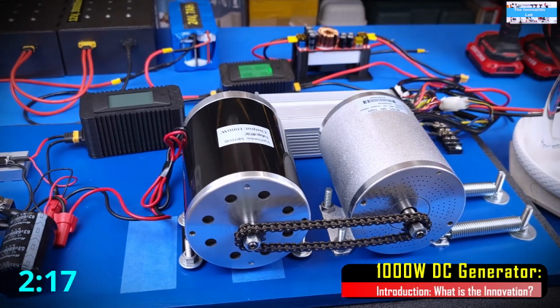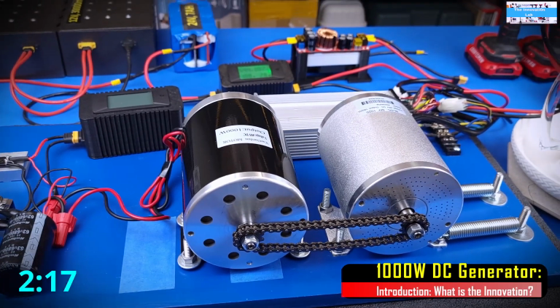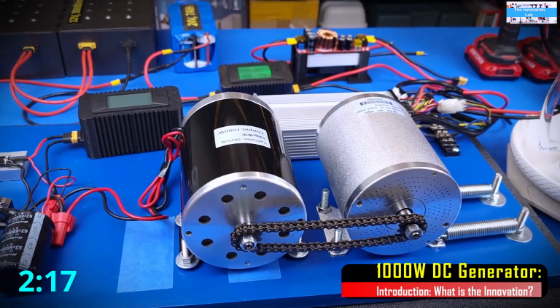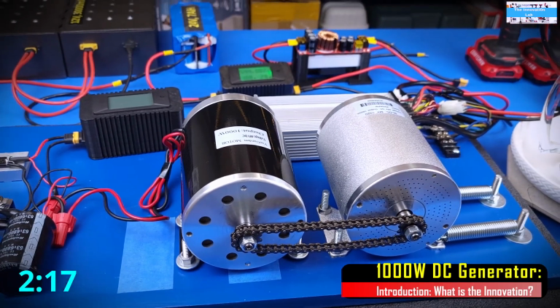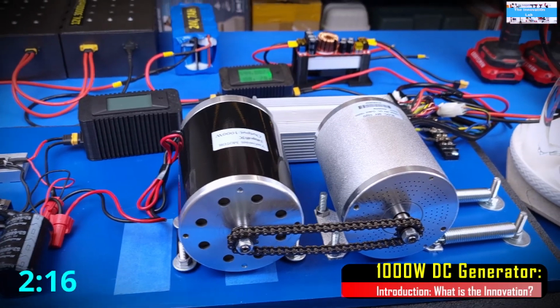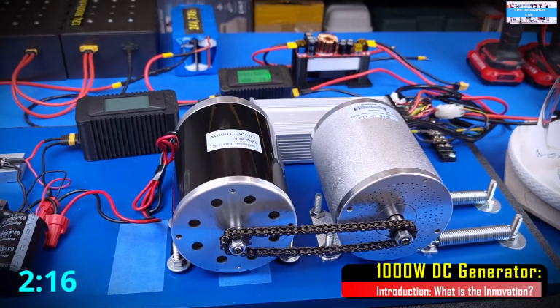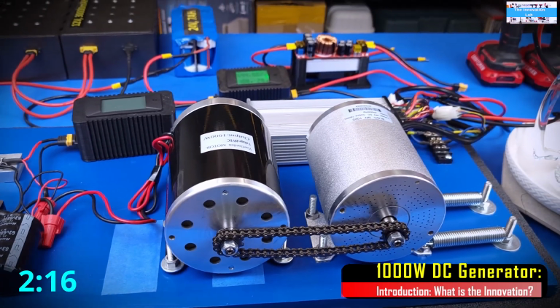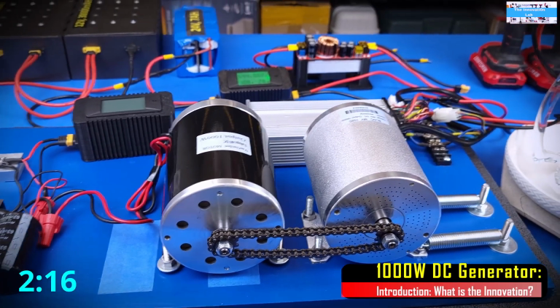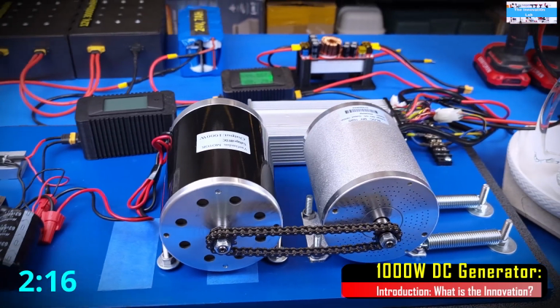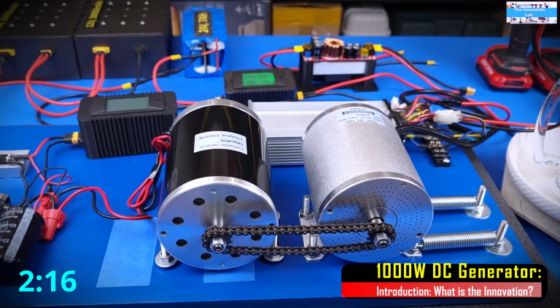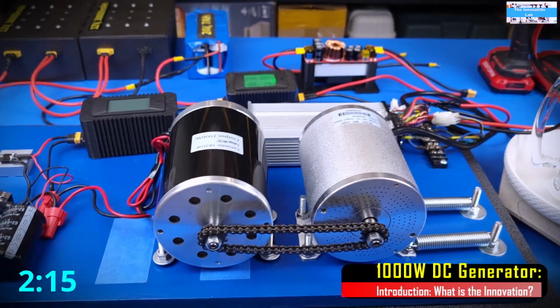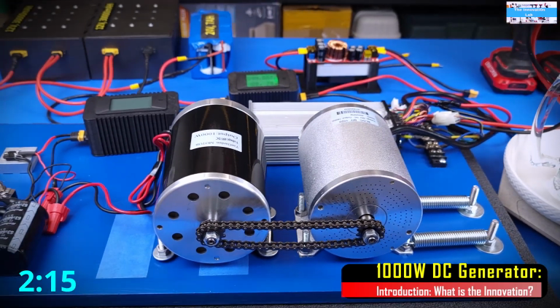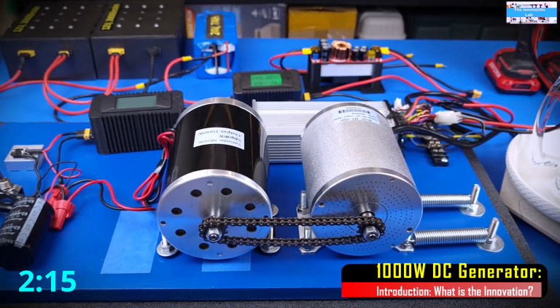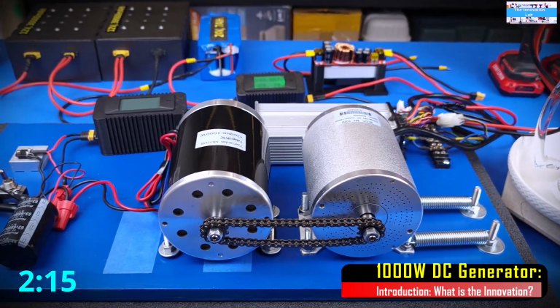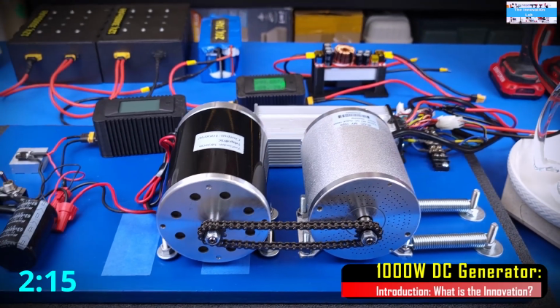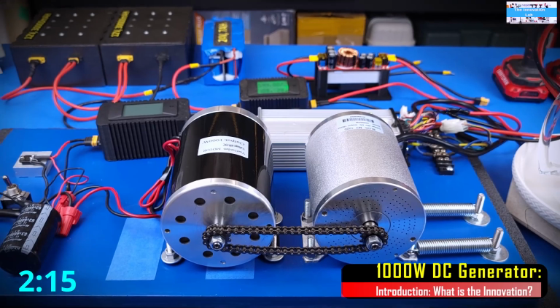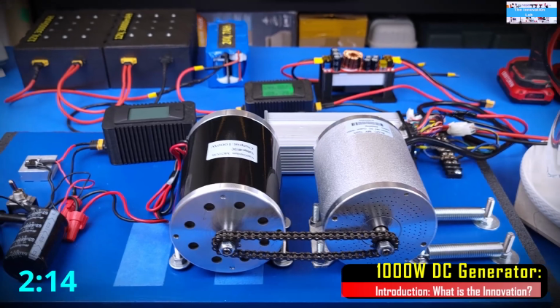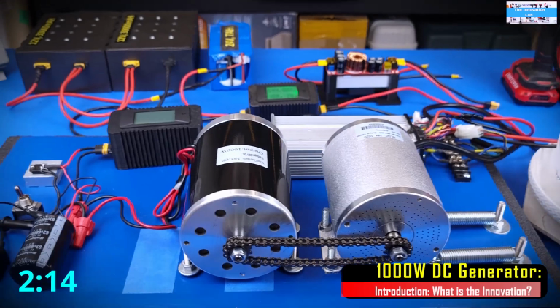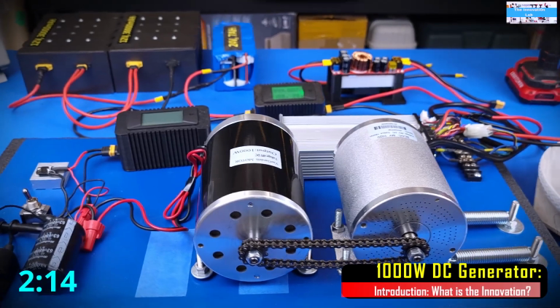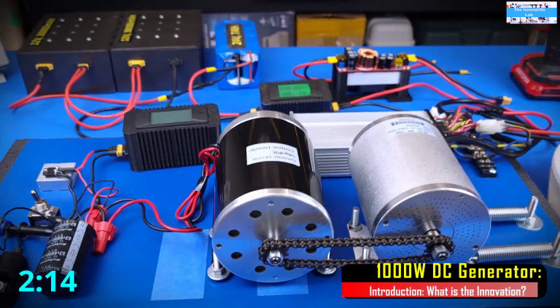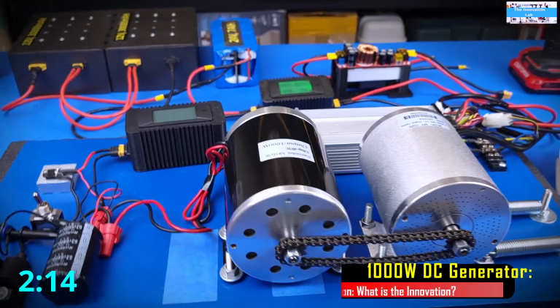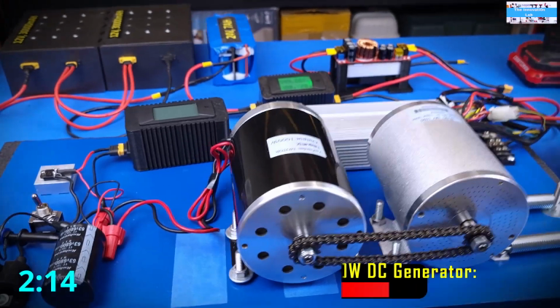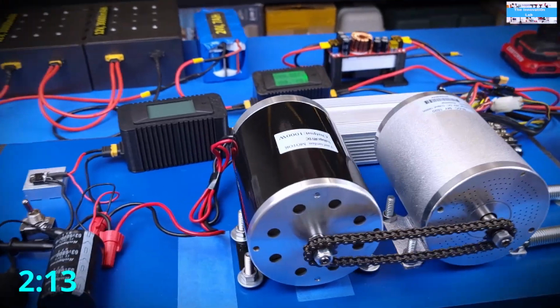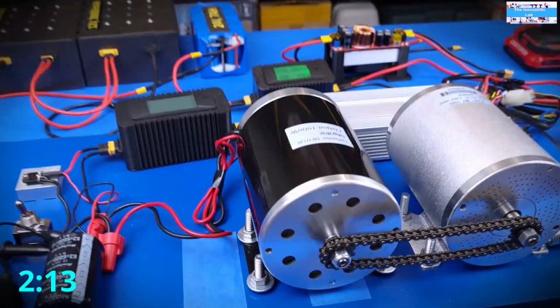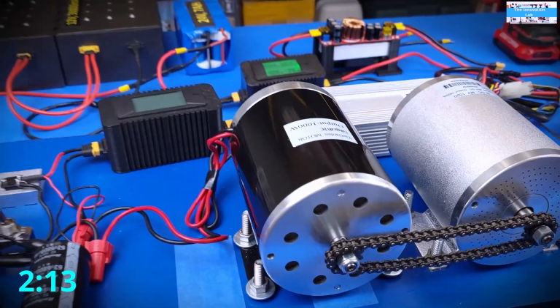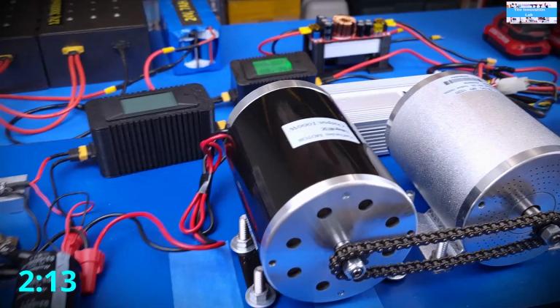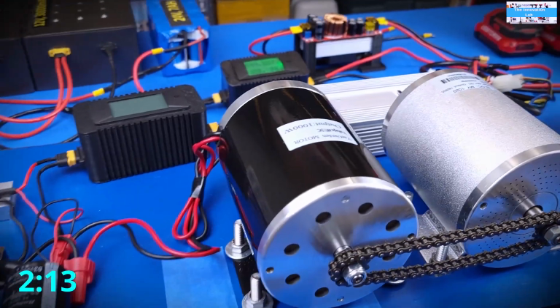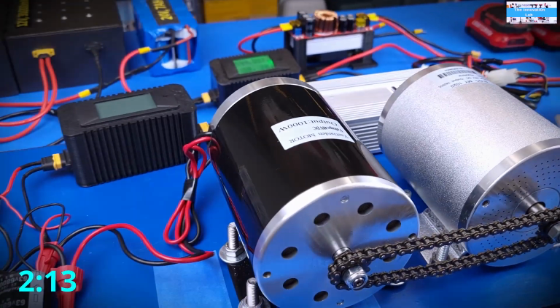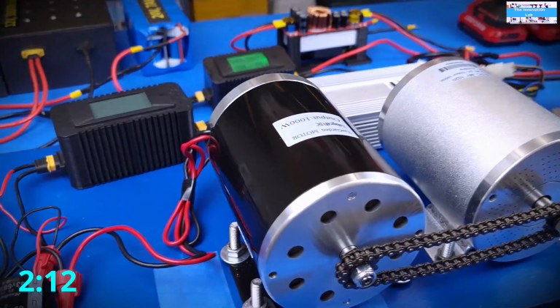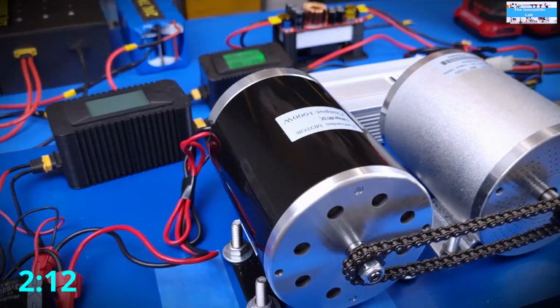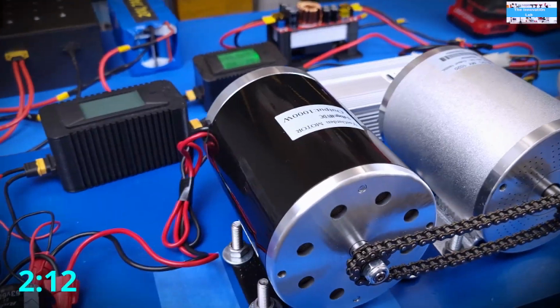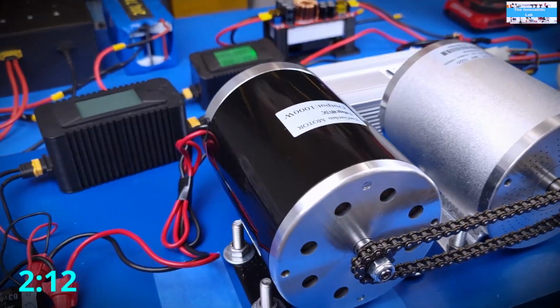Let's go ahead and take it for a spin and see how this DC generator is going to perform.